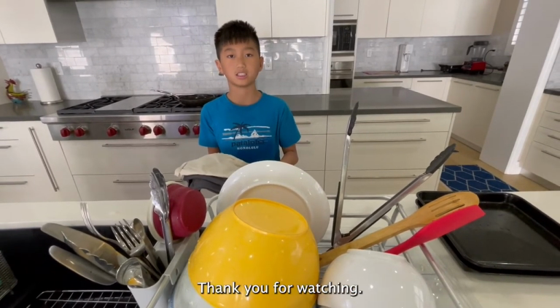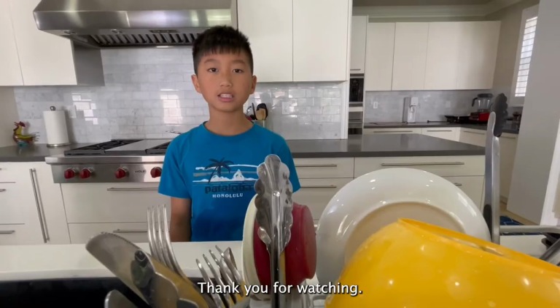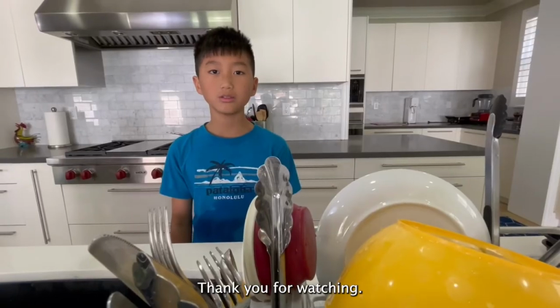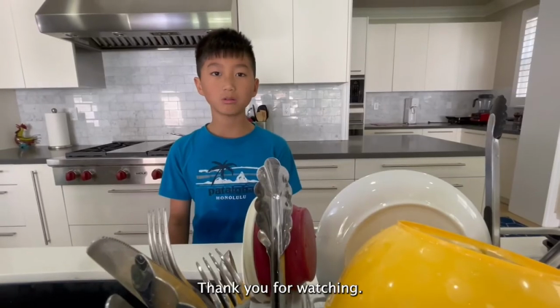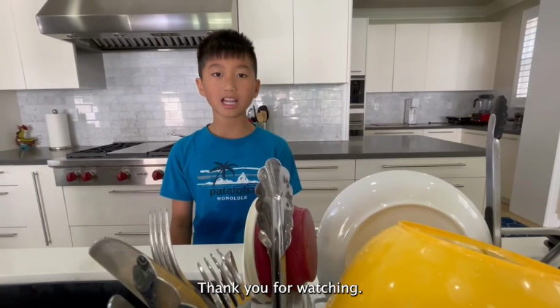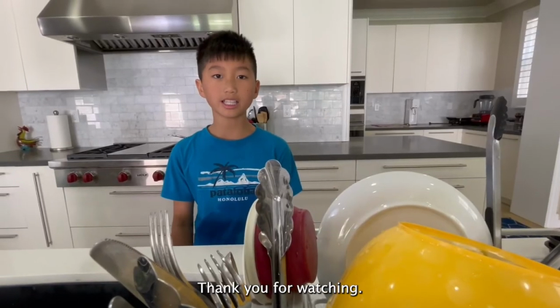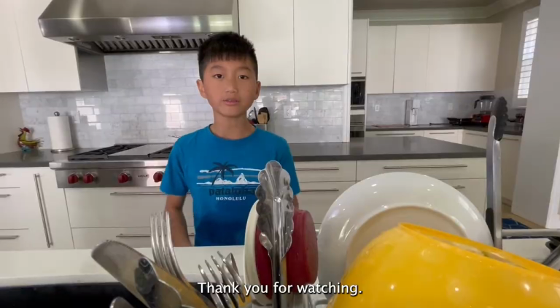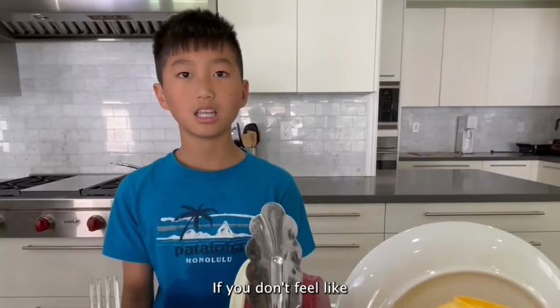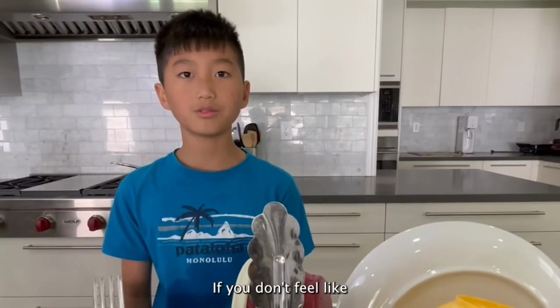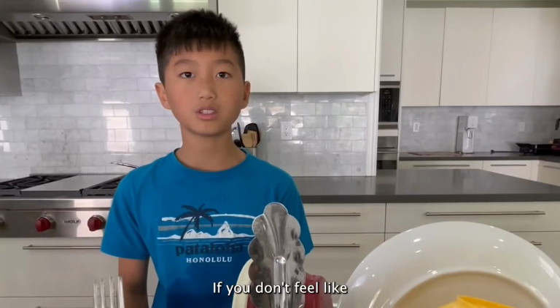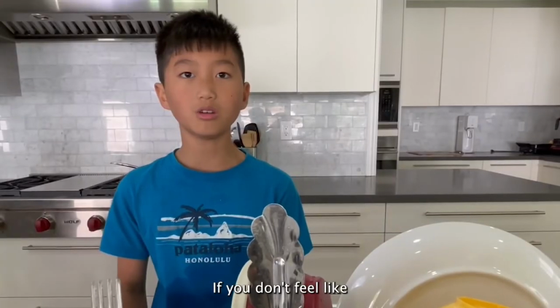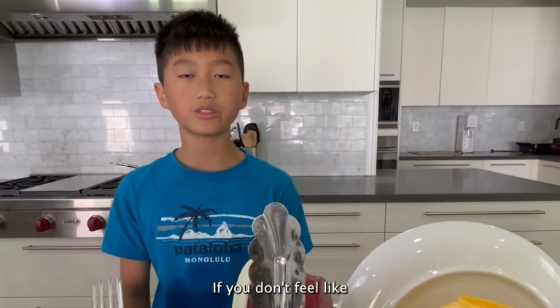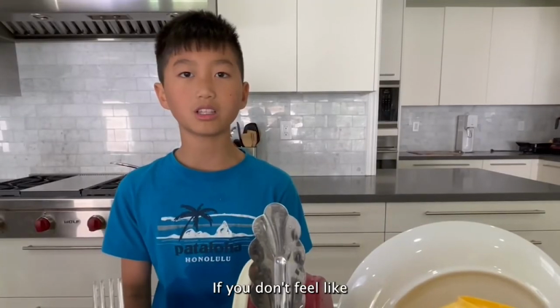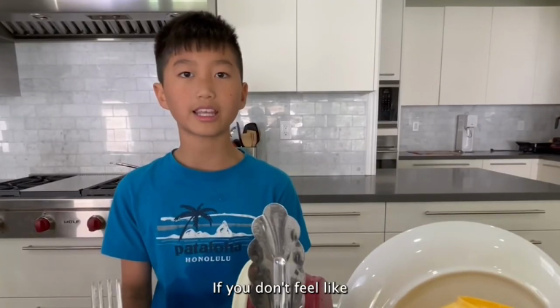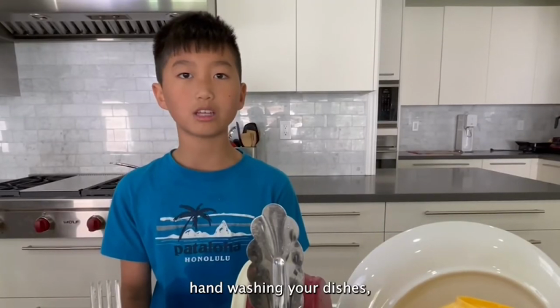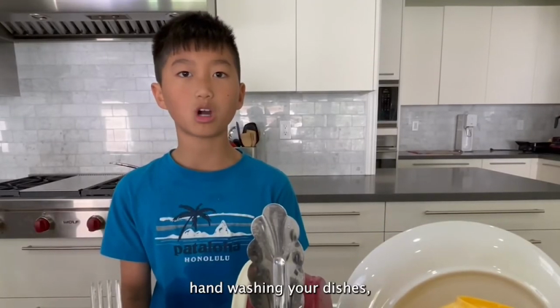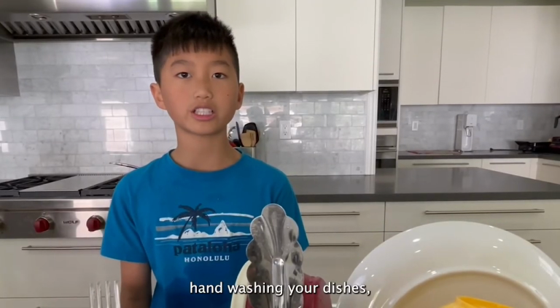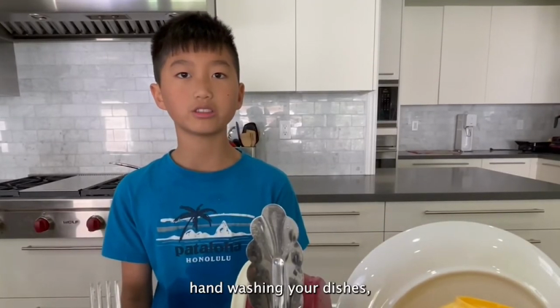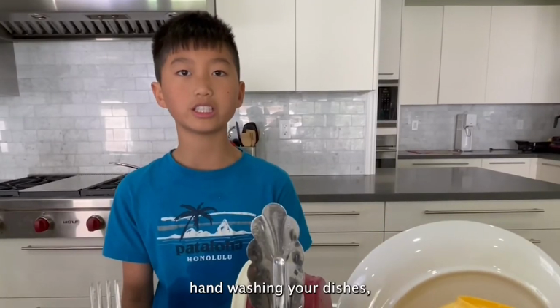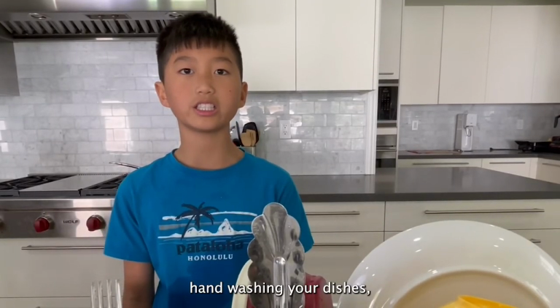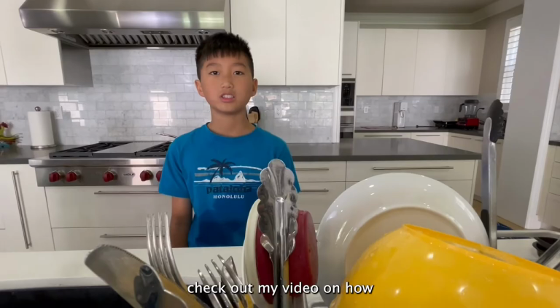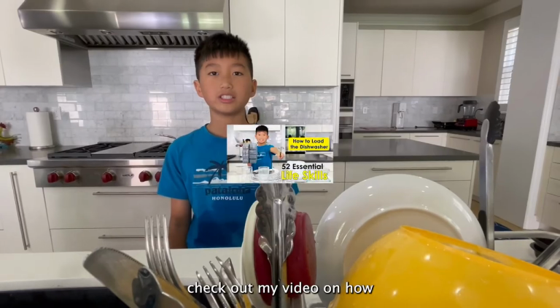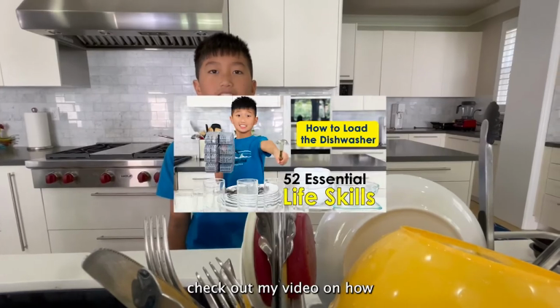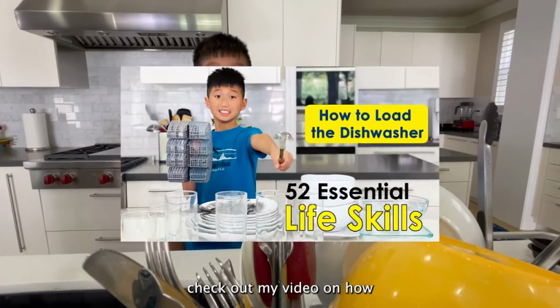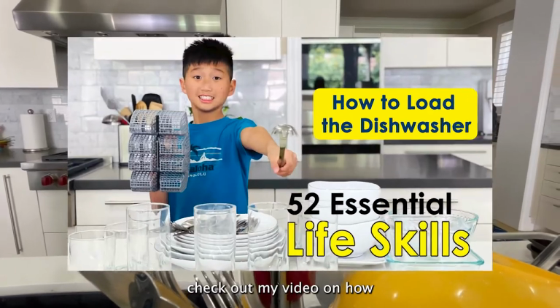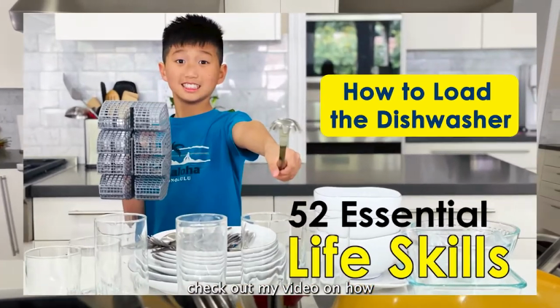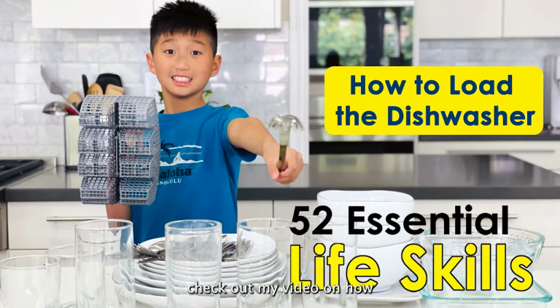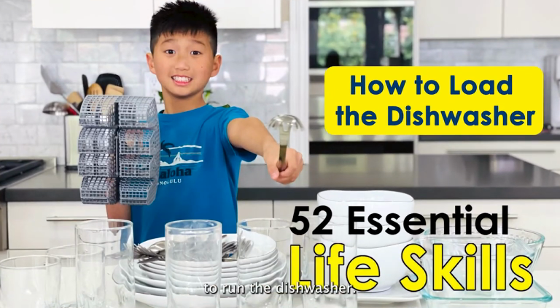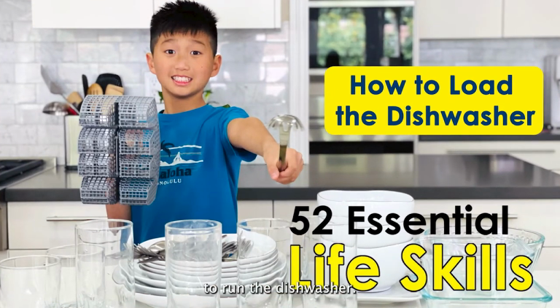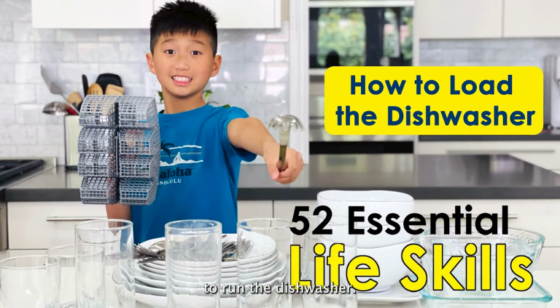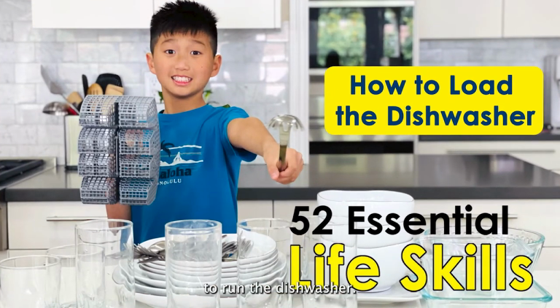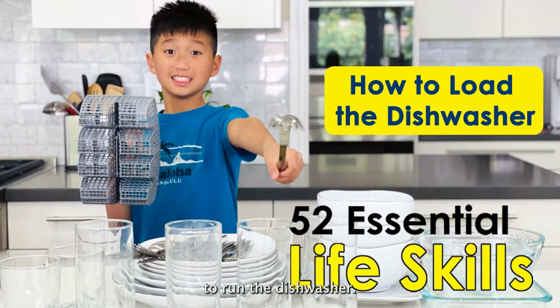Thank you for watching. If you don't feel like hand washing your dishes, check out my video on how to run the dishwasher.